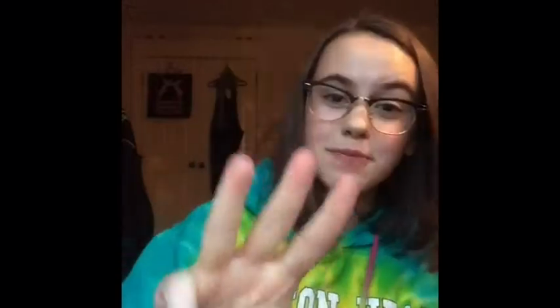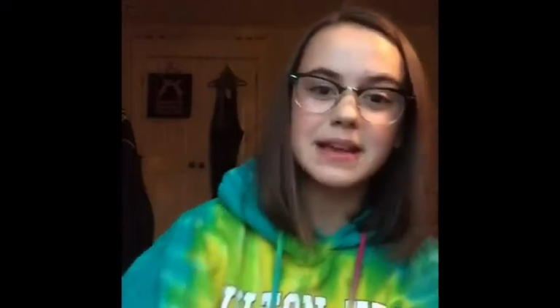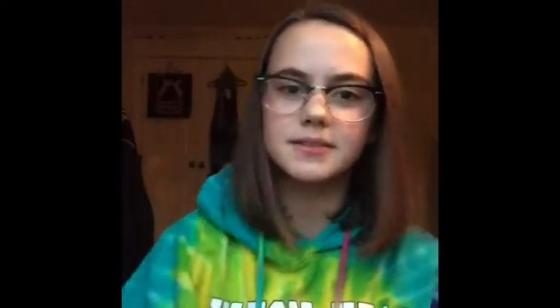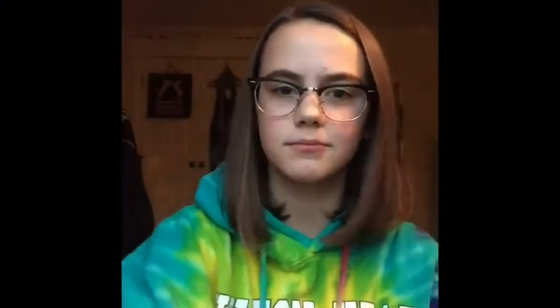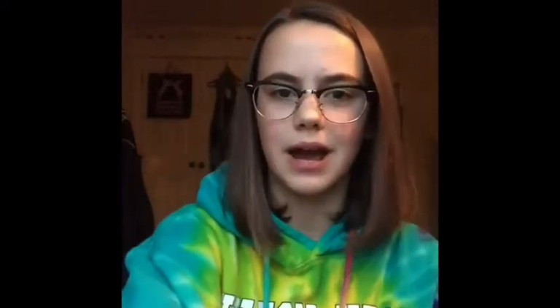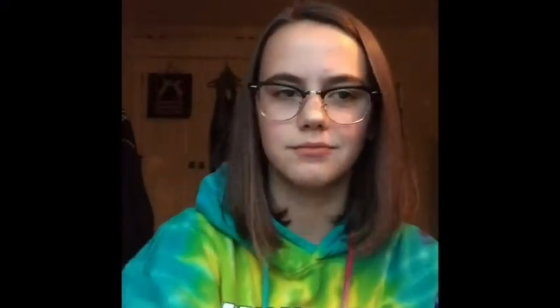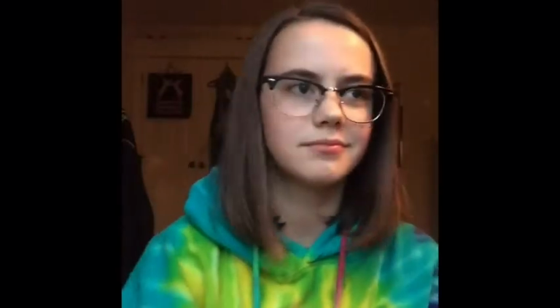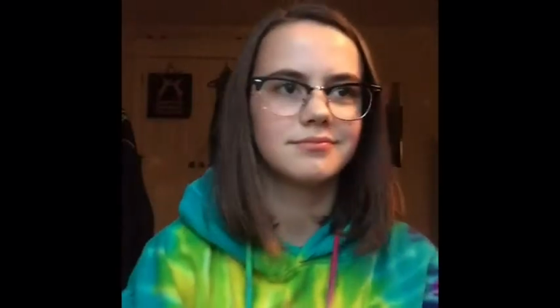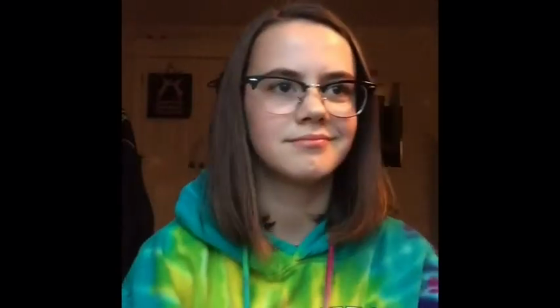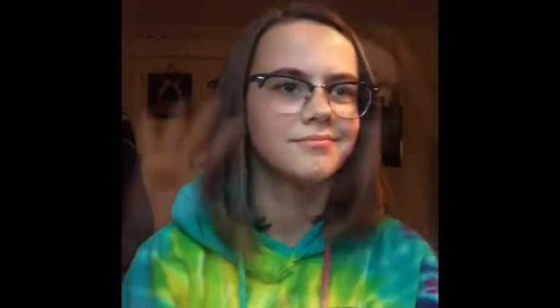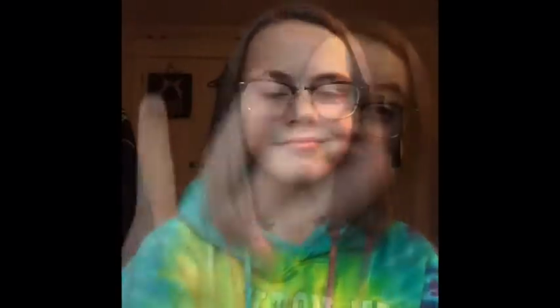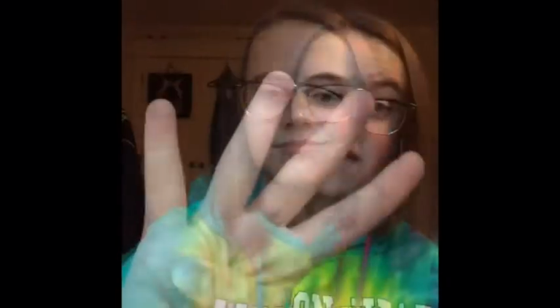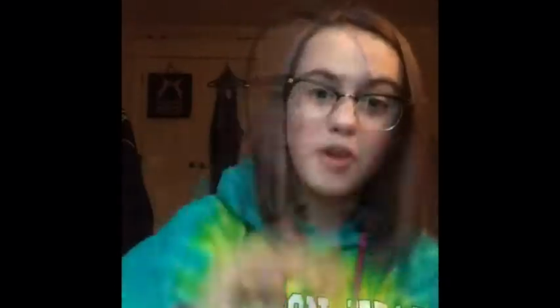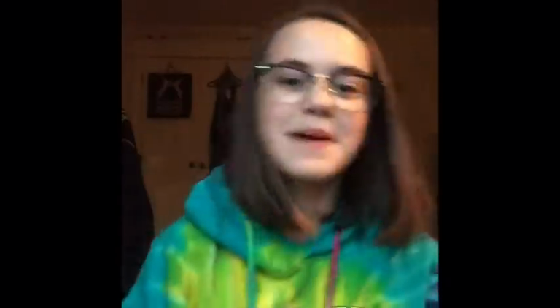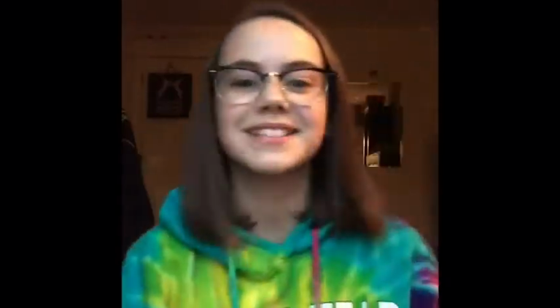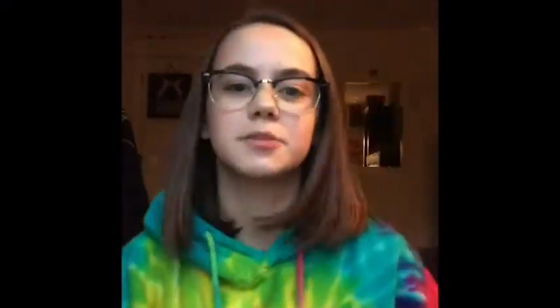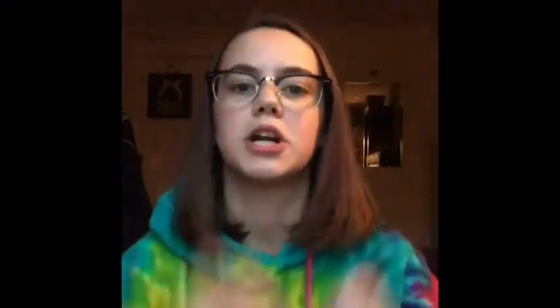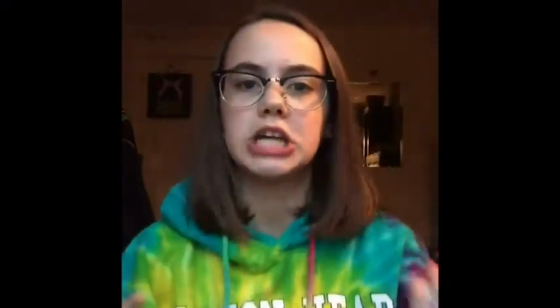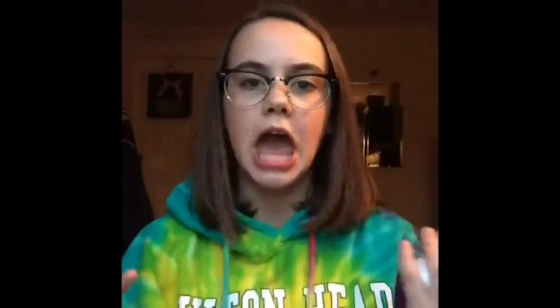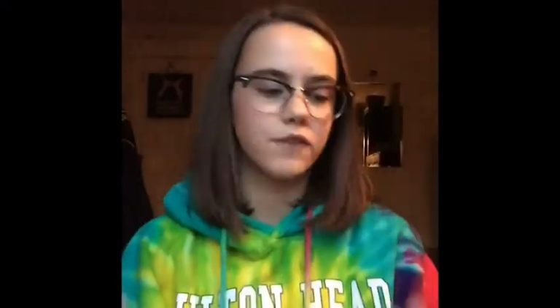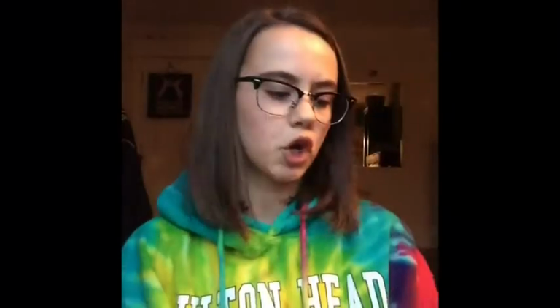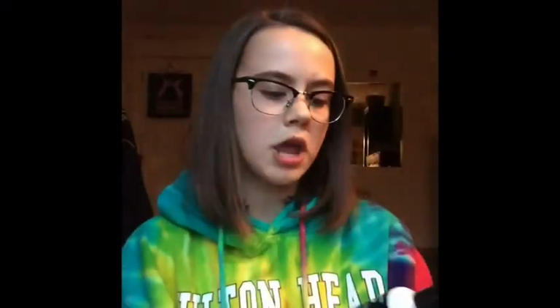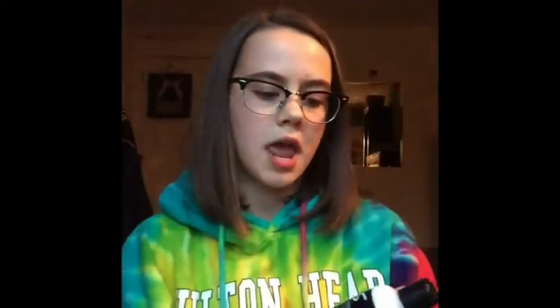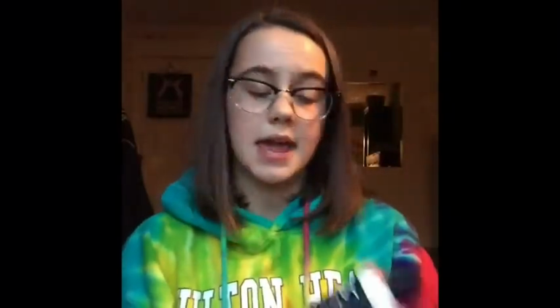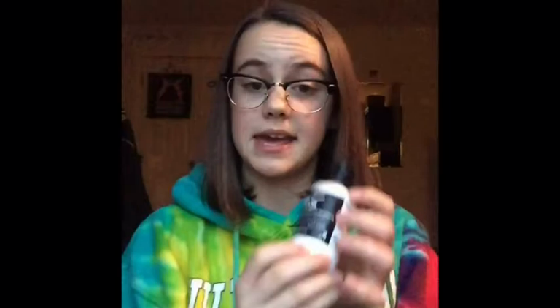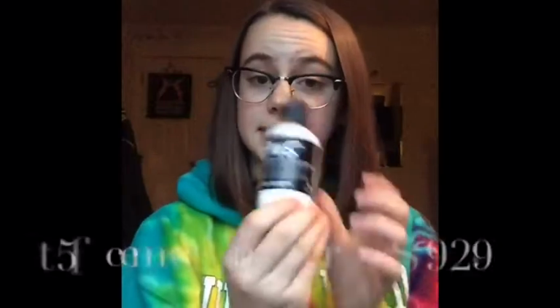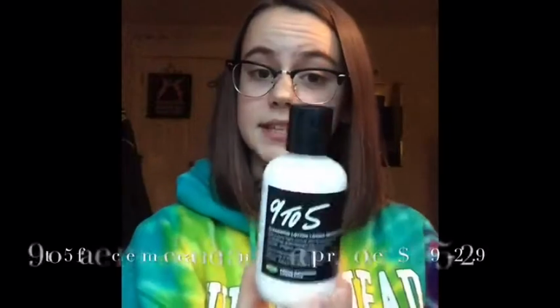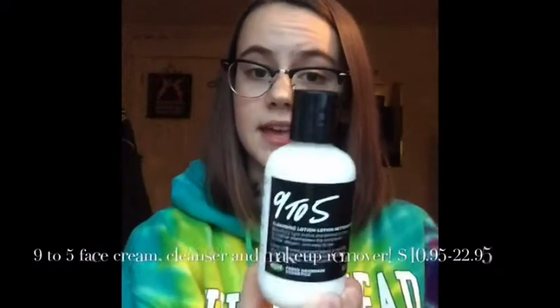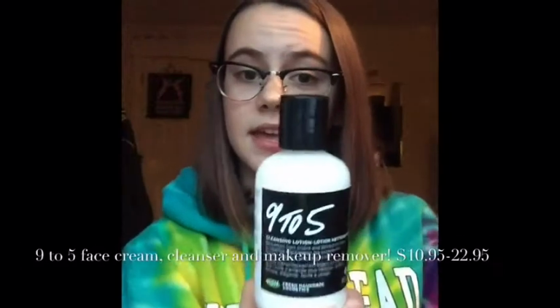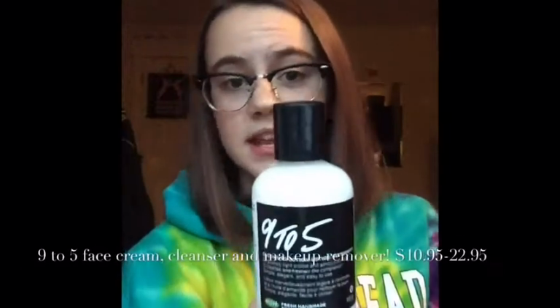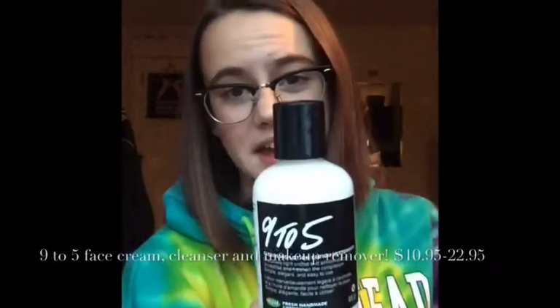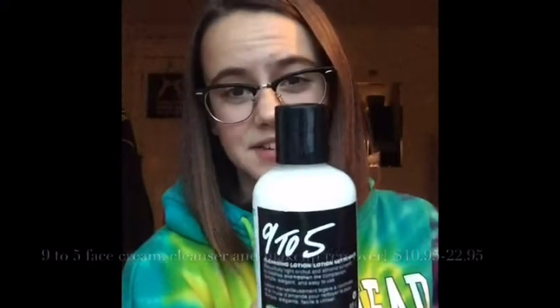The fourth best Lush product ever is Nine.